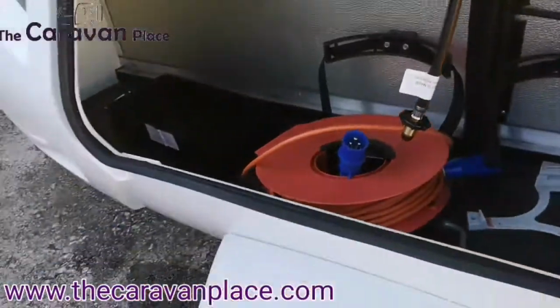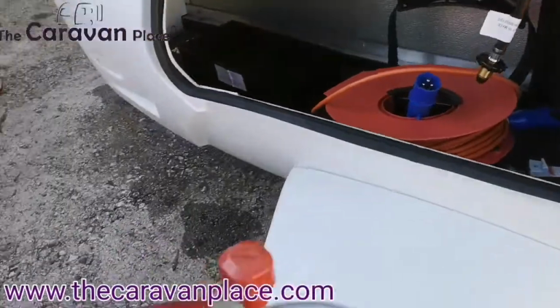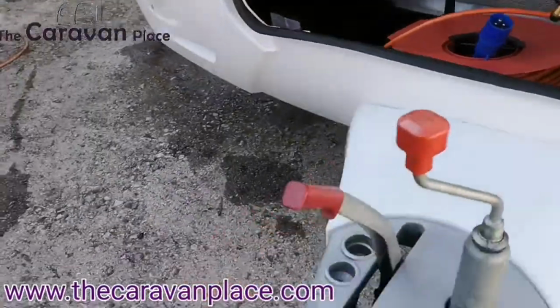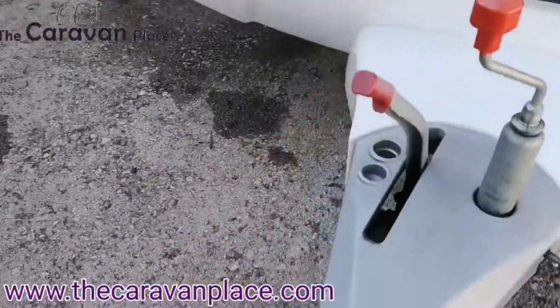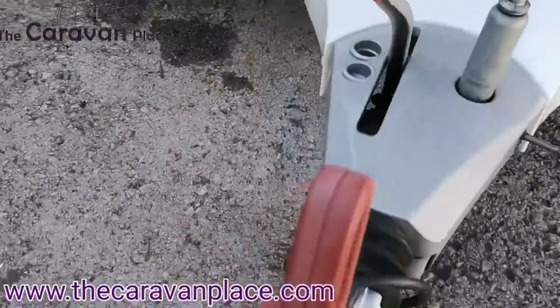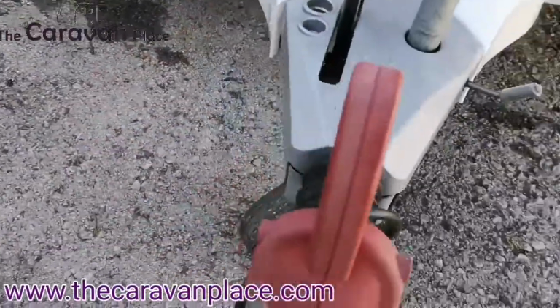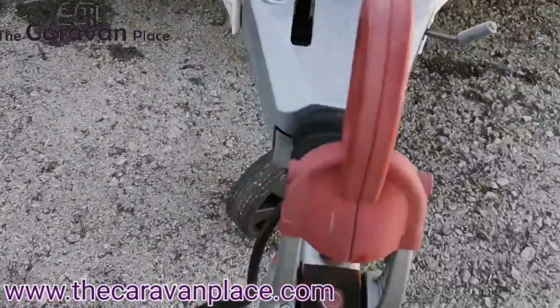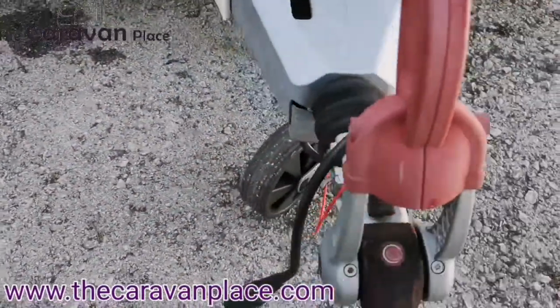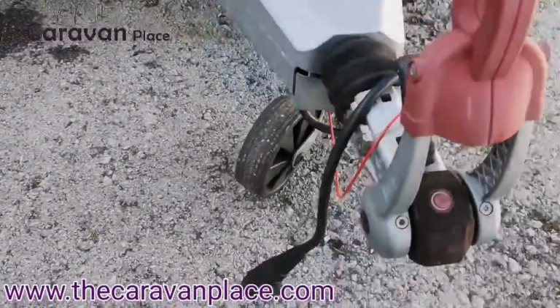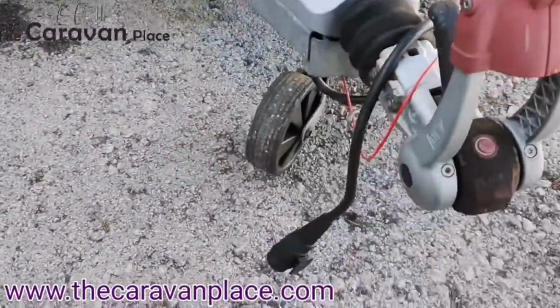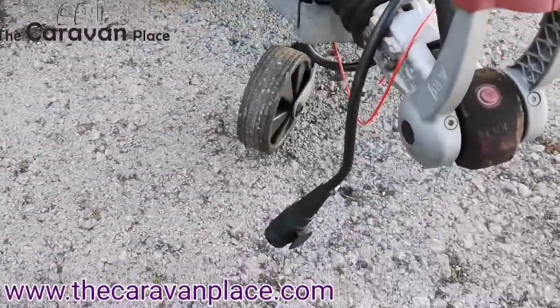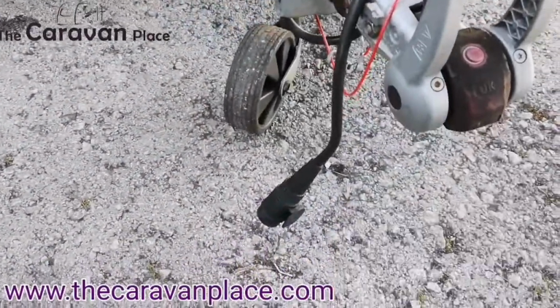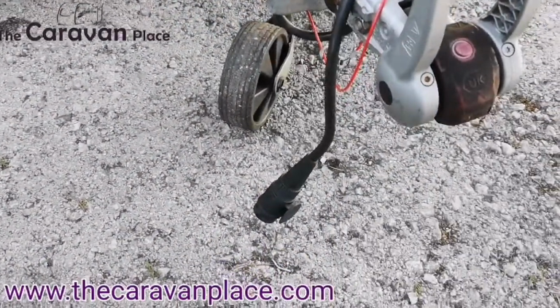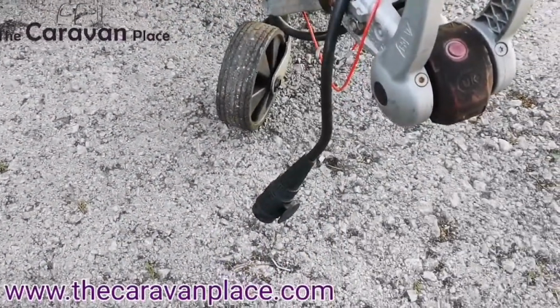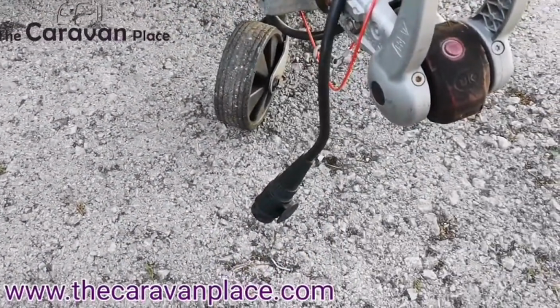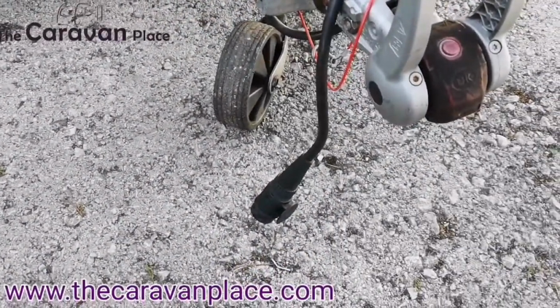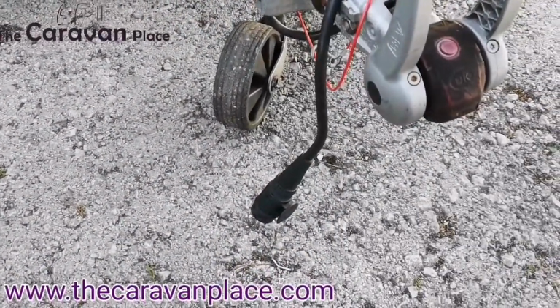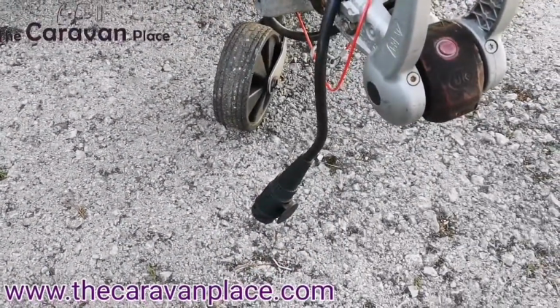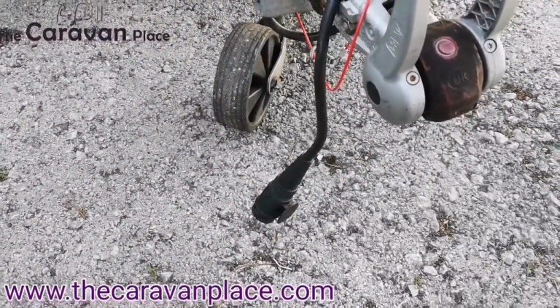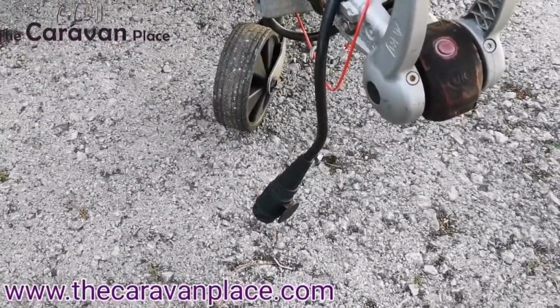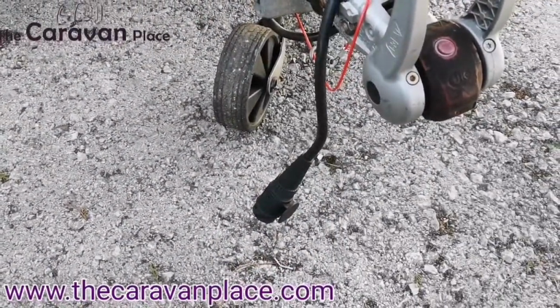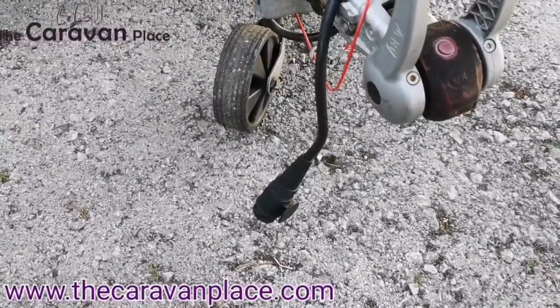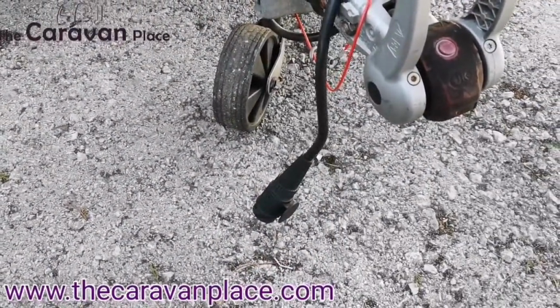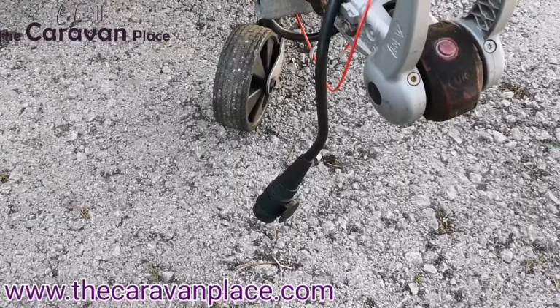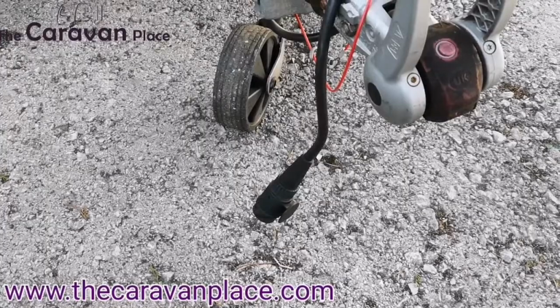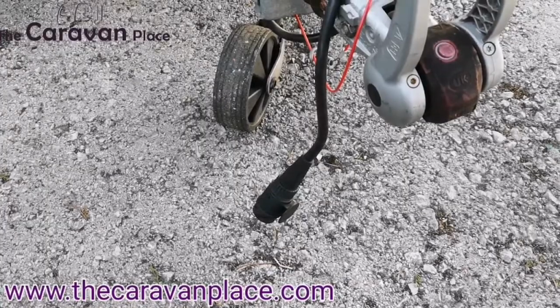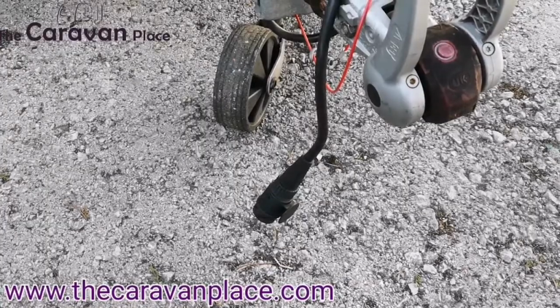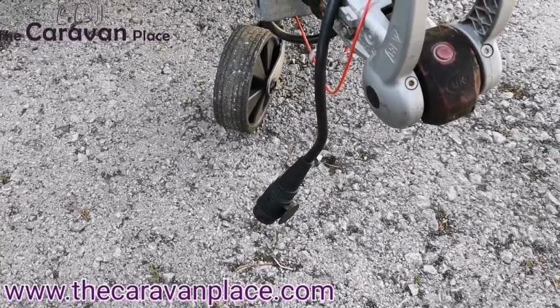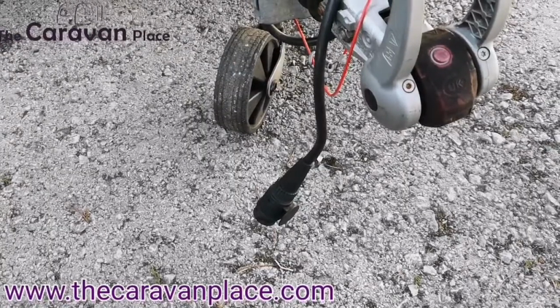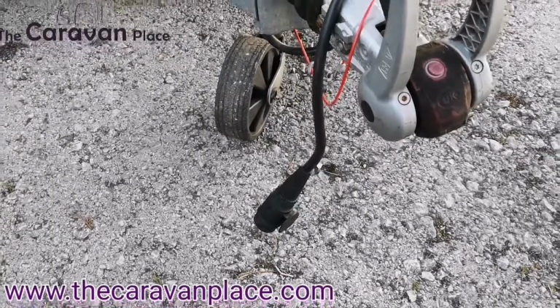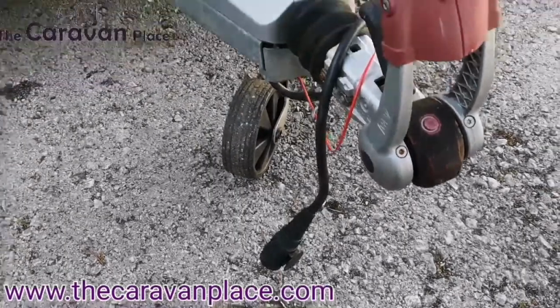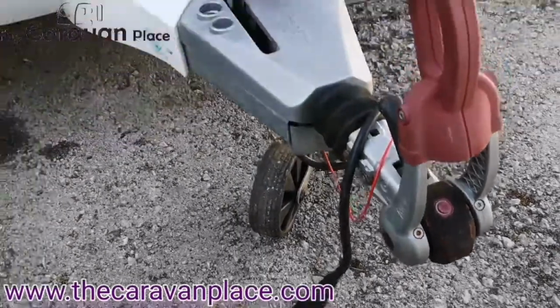It's got 13-pin electrics so you just need to make sure that your vehicle has got 13-pin electrics.